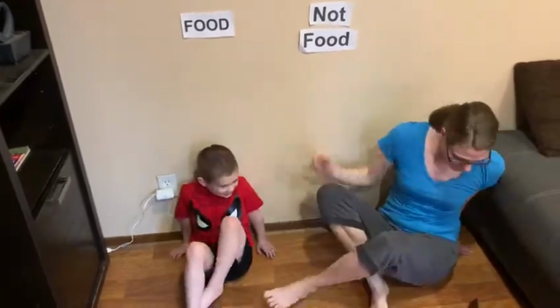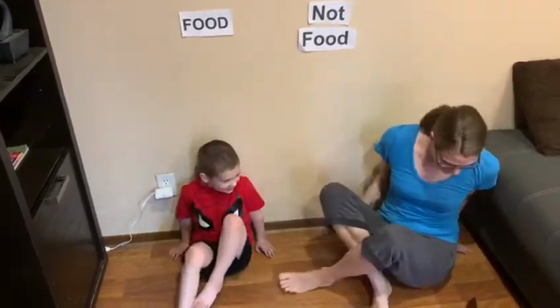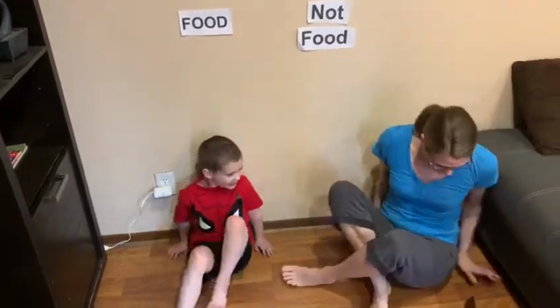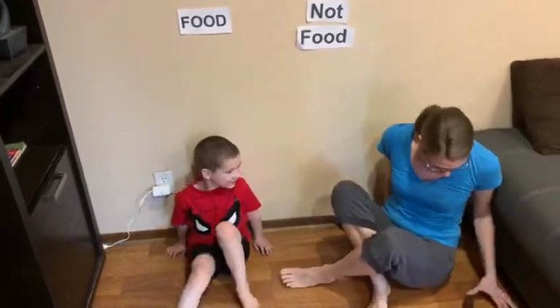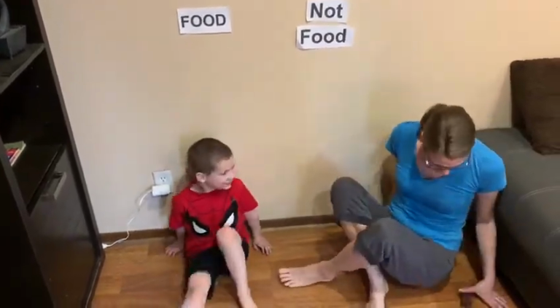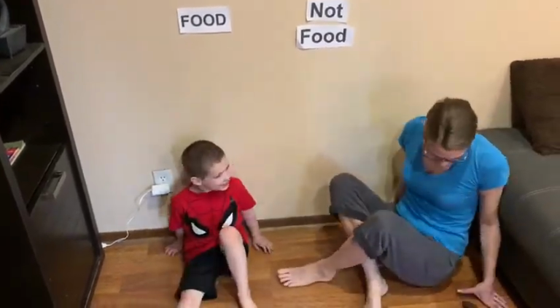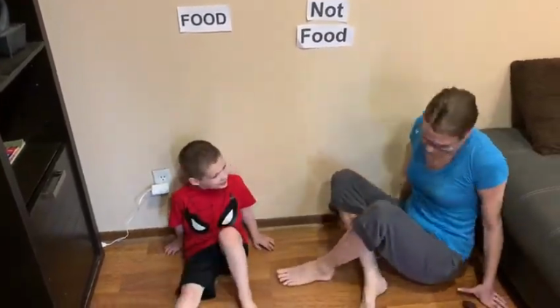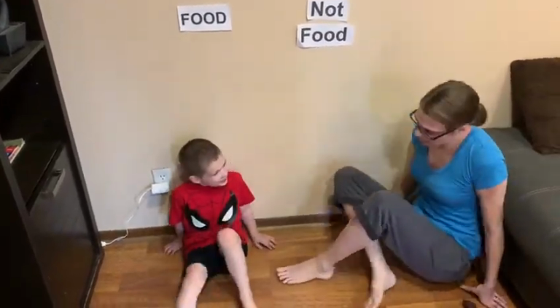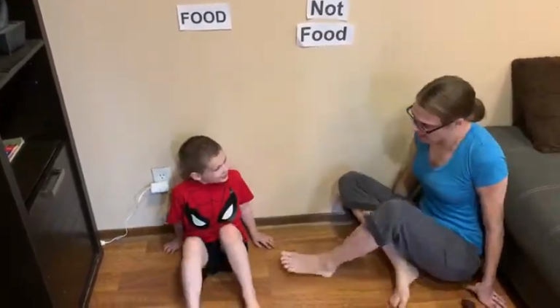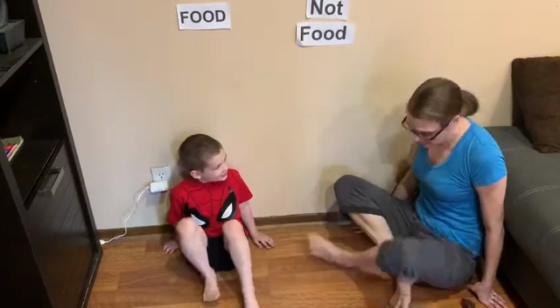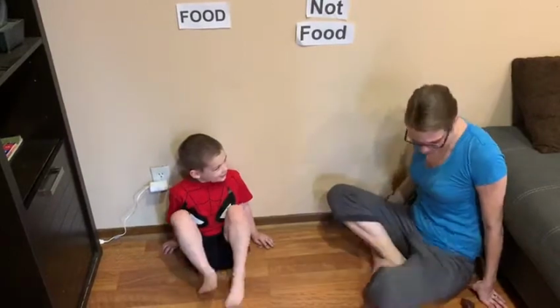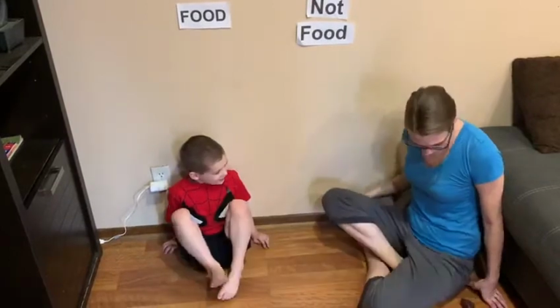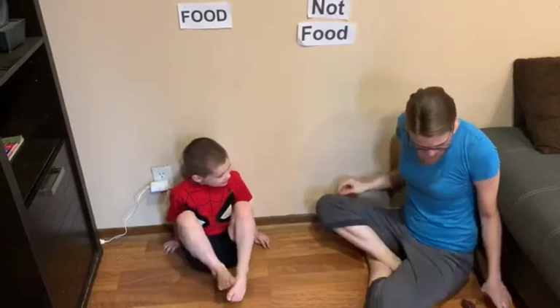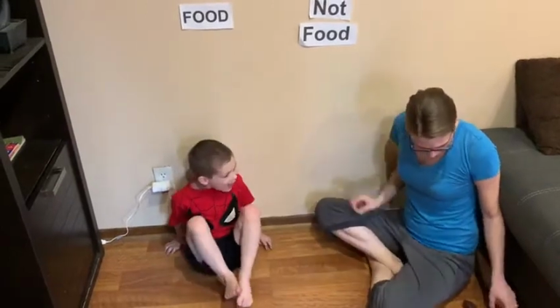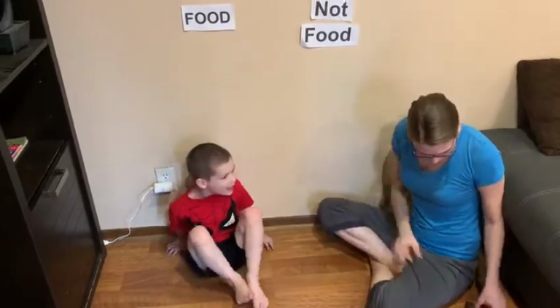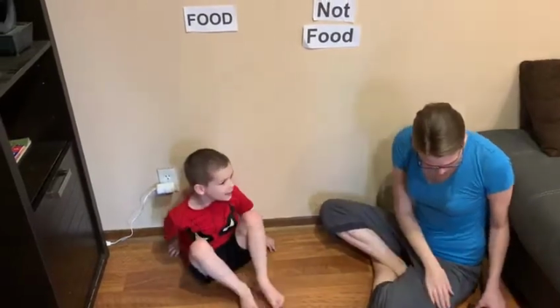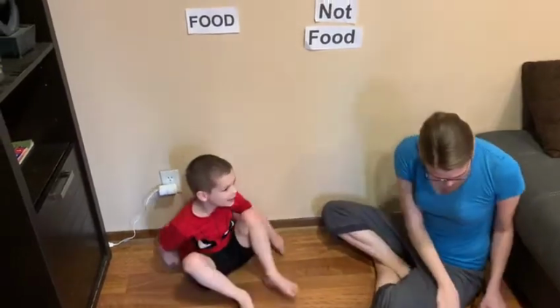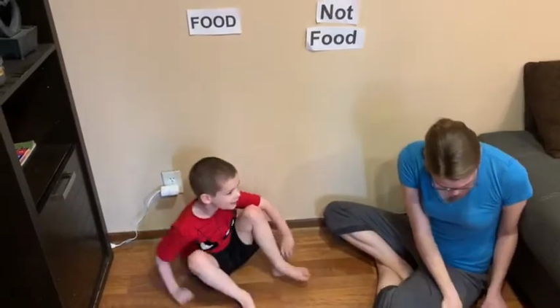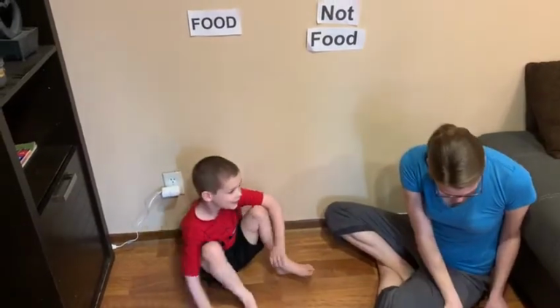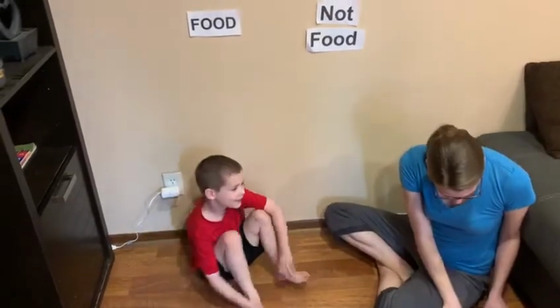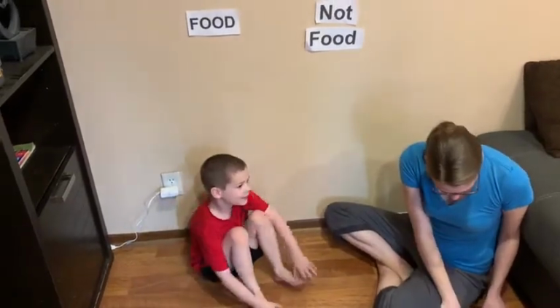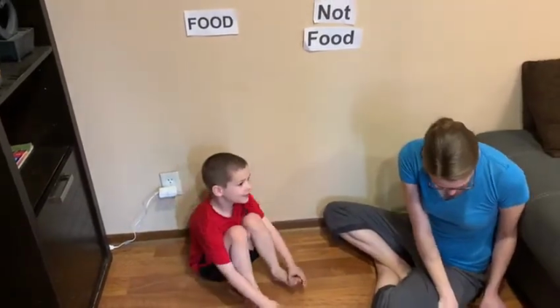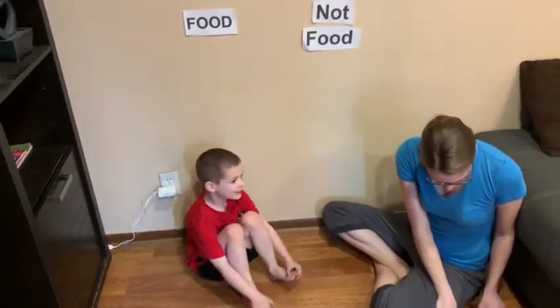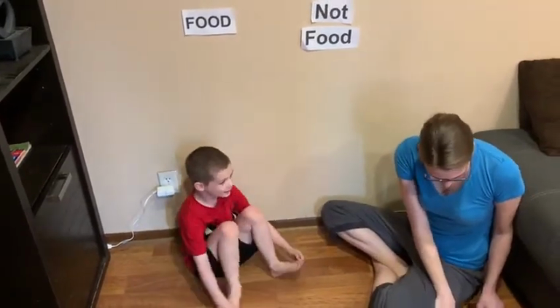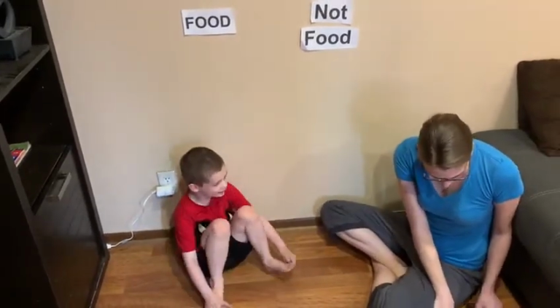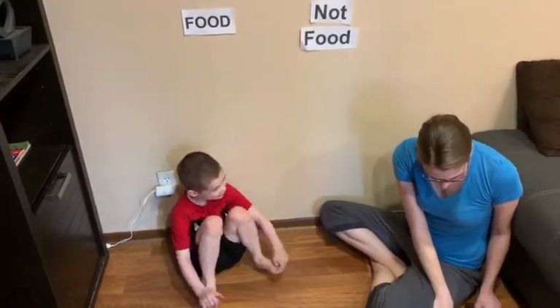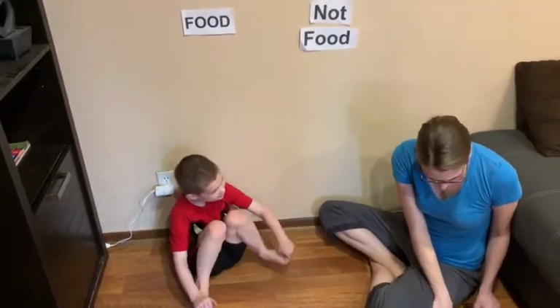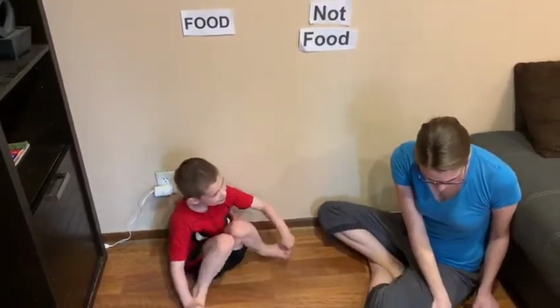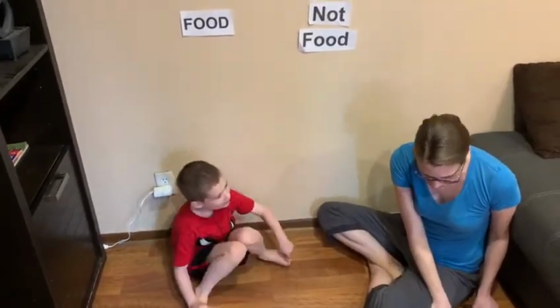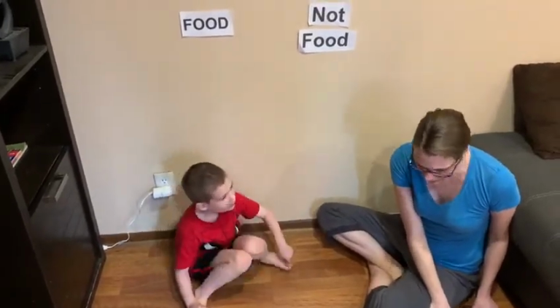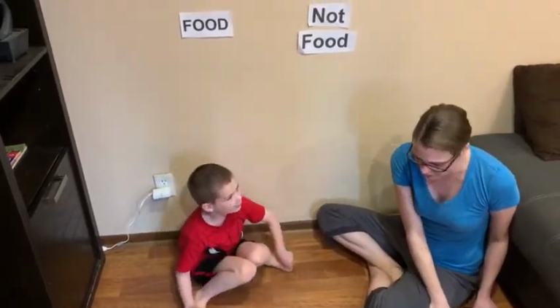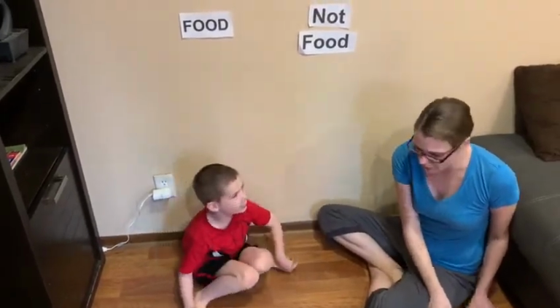Okay, Dex, are we going to move my helper? Okay, you're going to tell me which is food and which is not food.